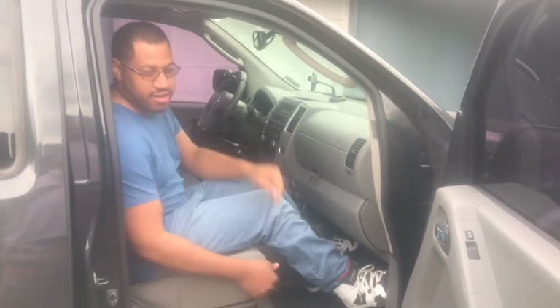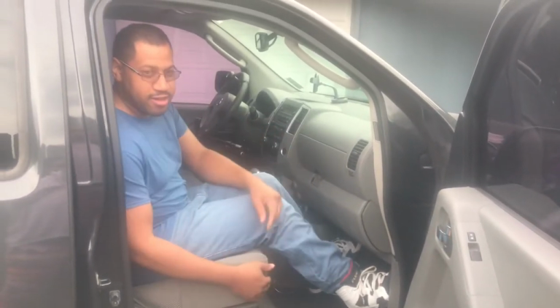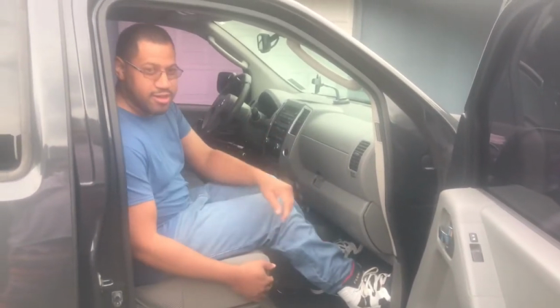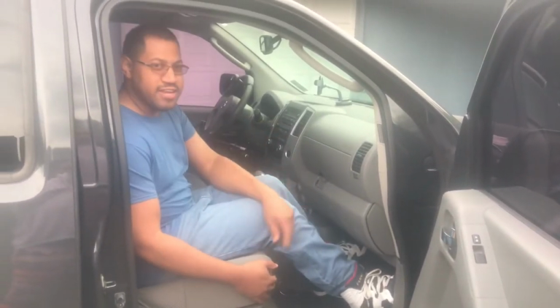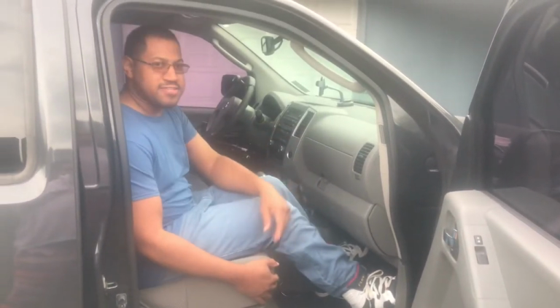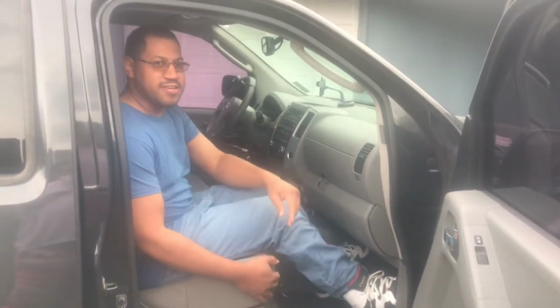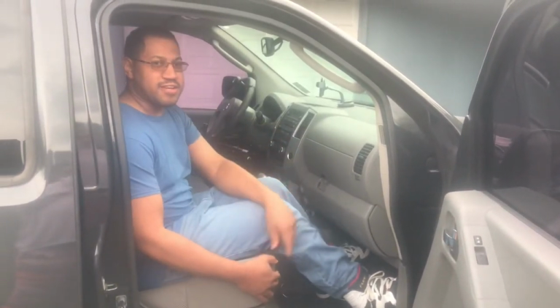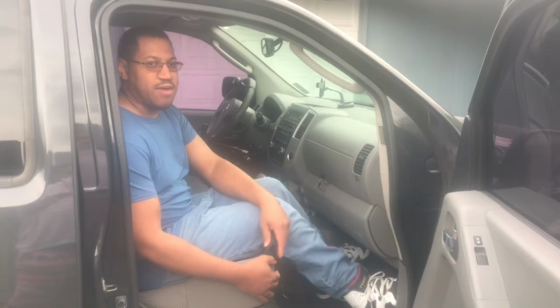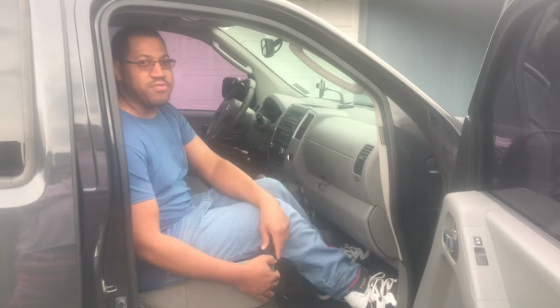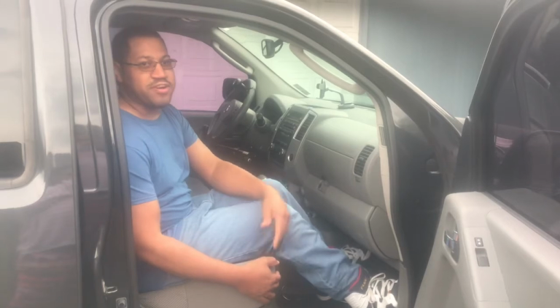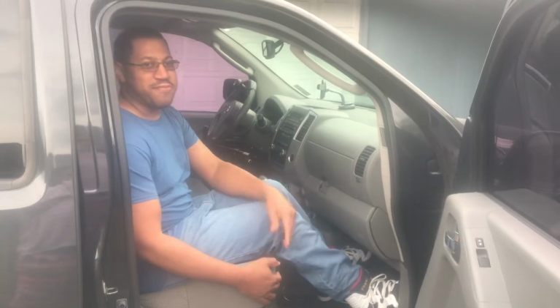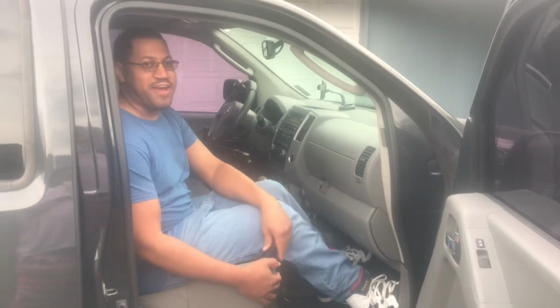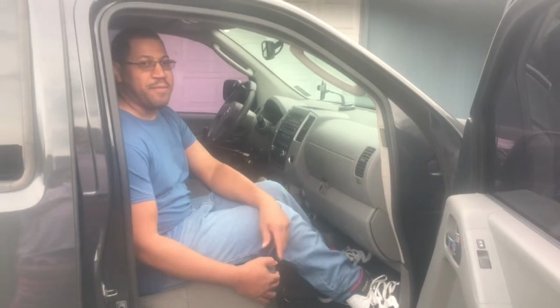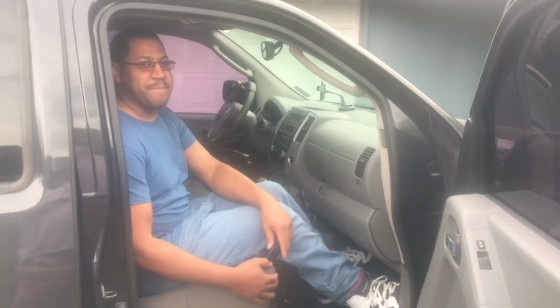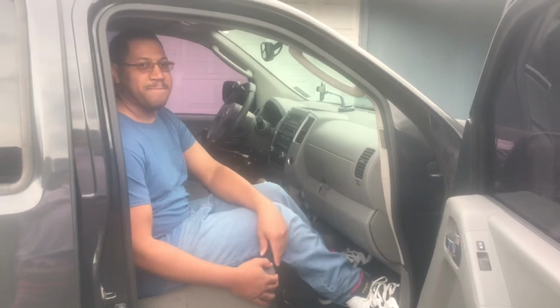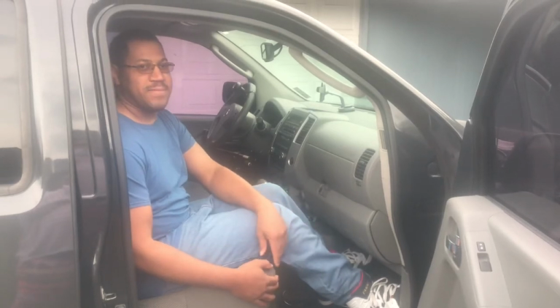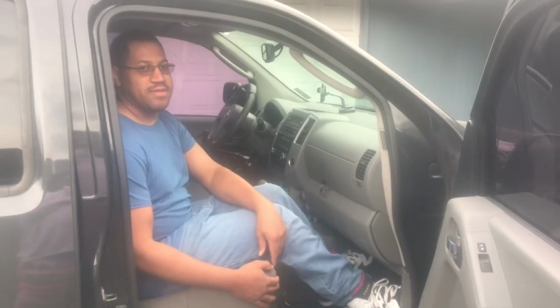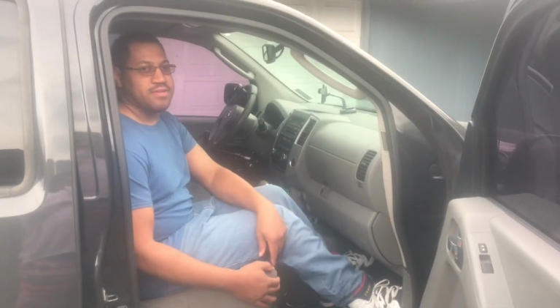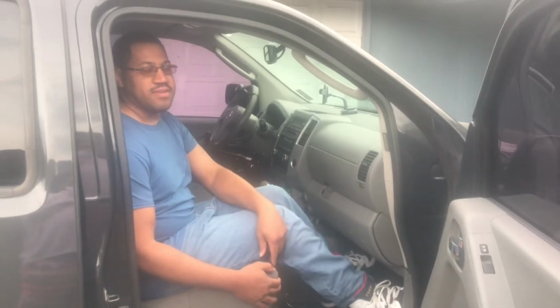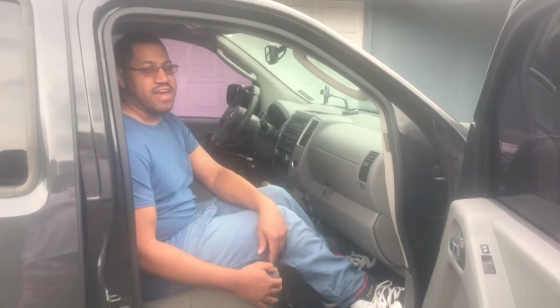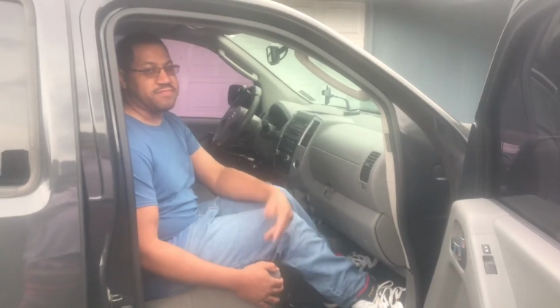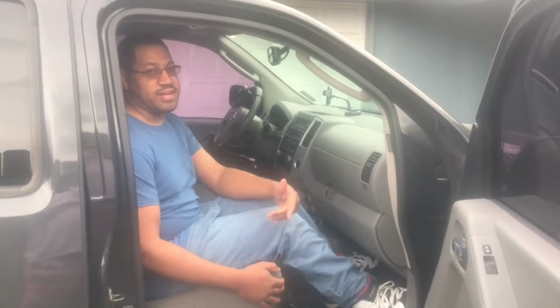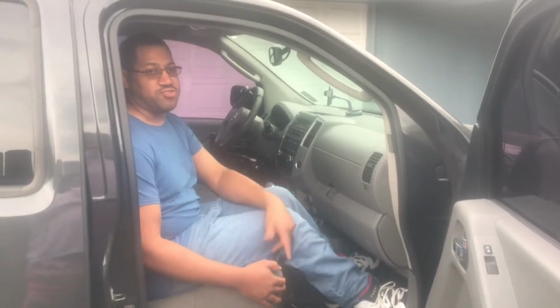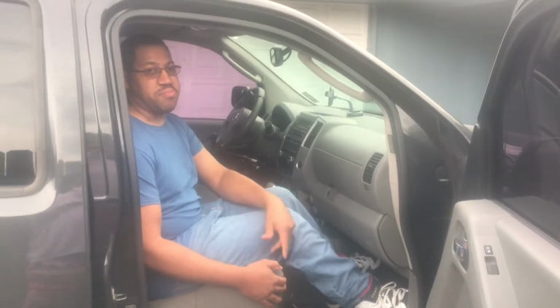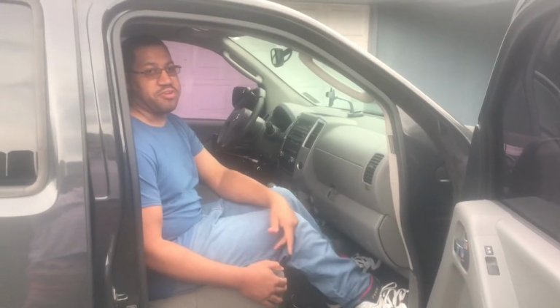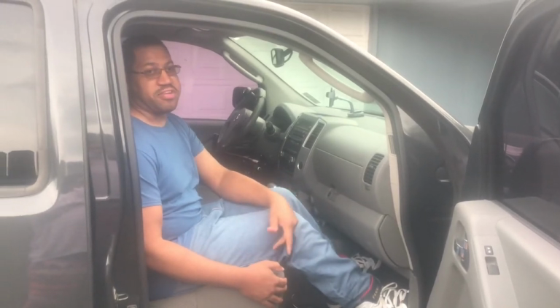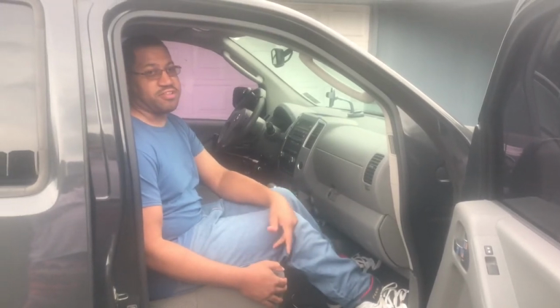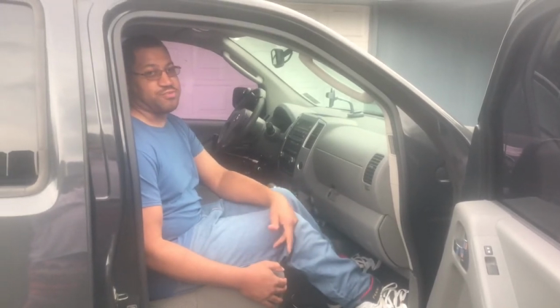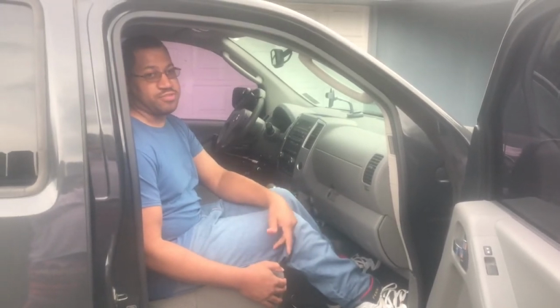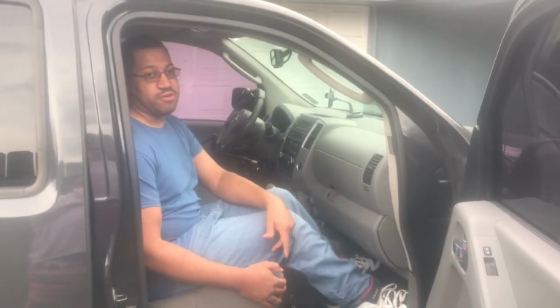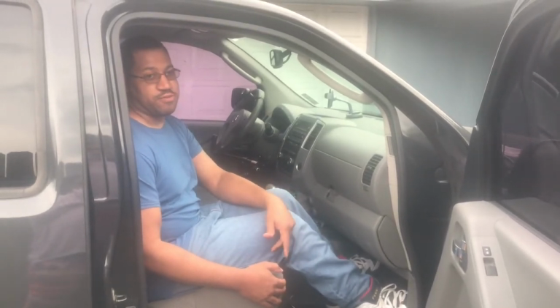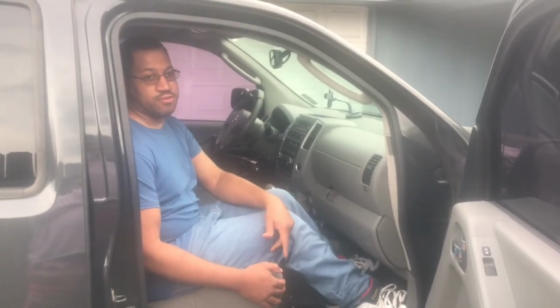And that's it, now we're ready to ride — after I strap in and close the door, of course.